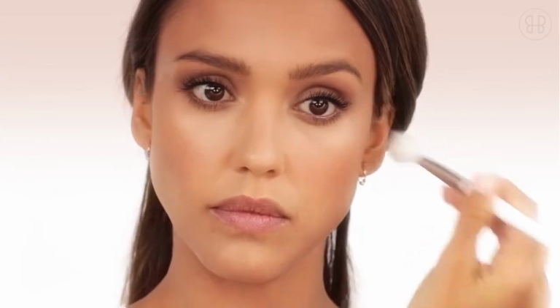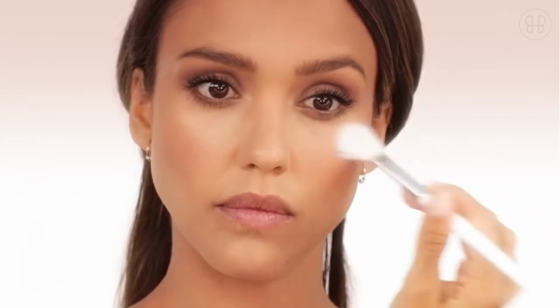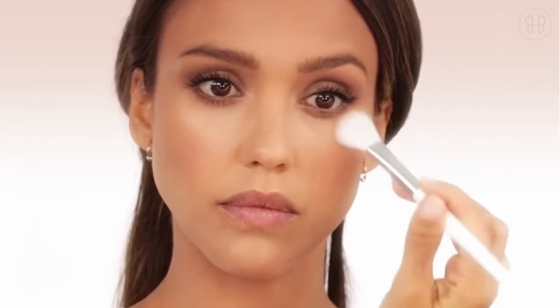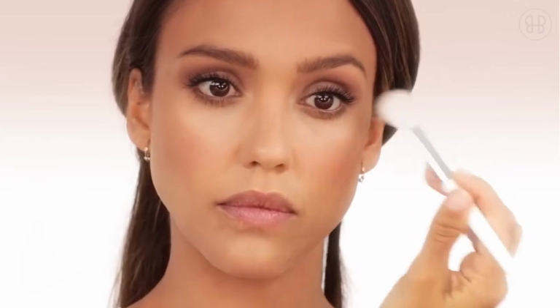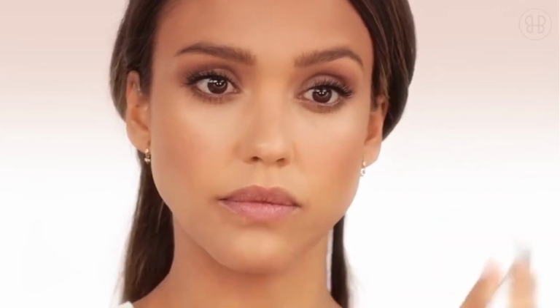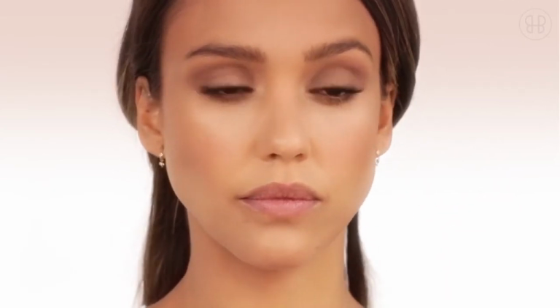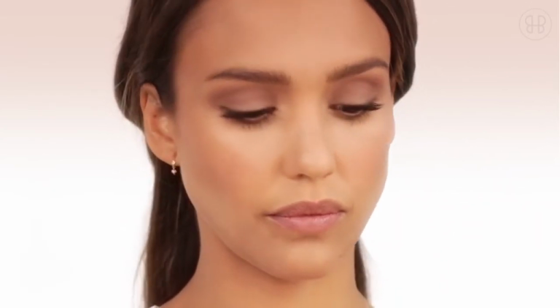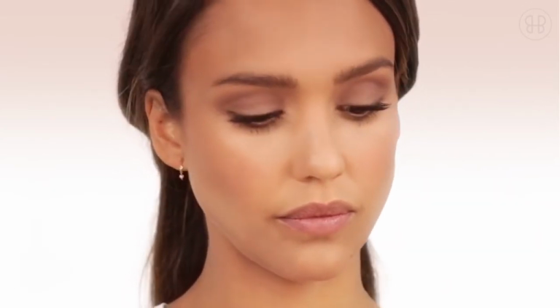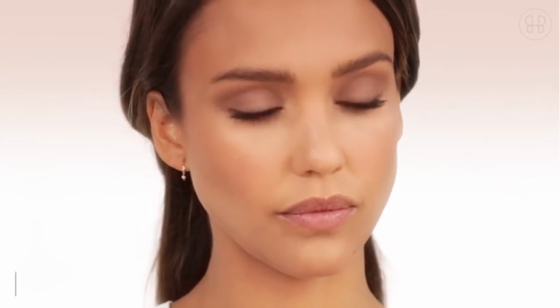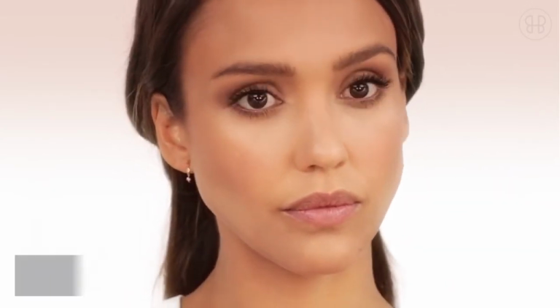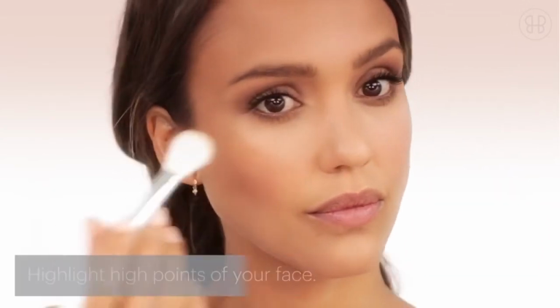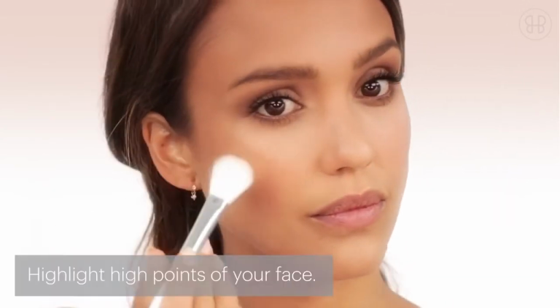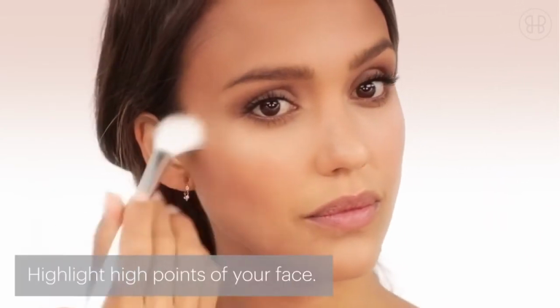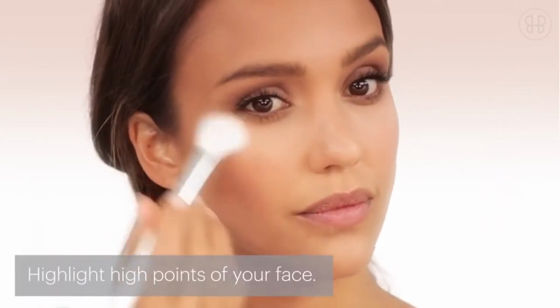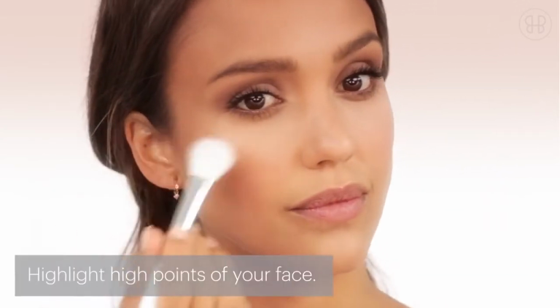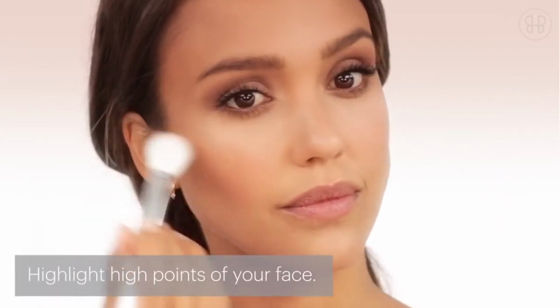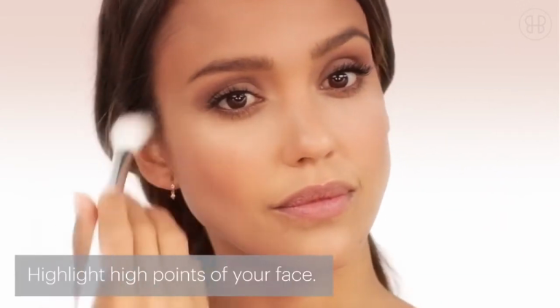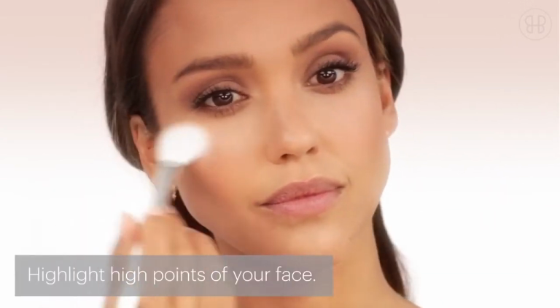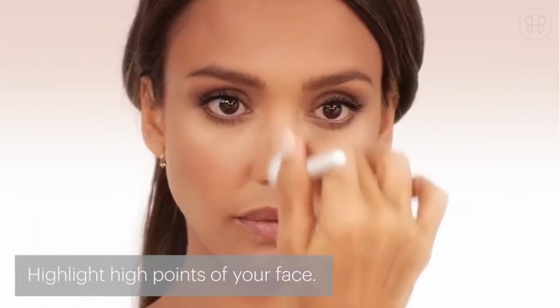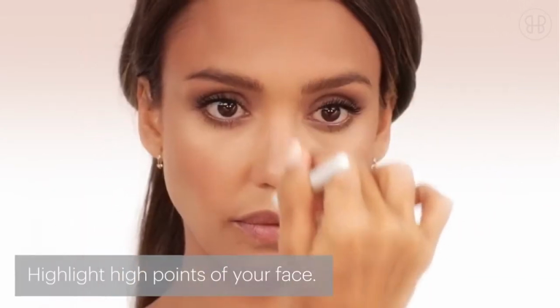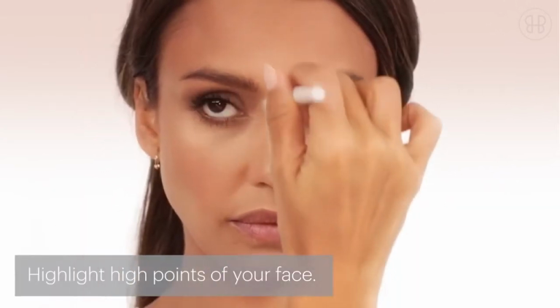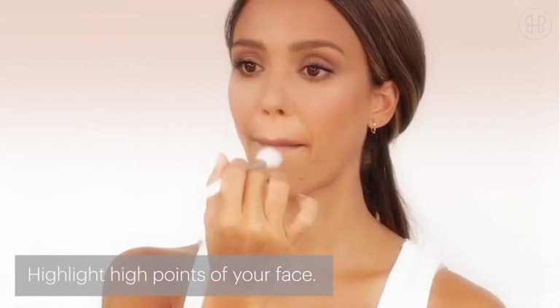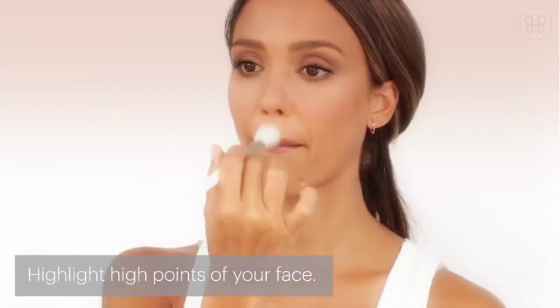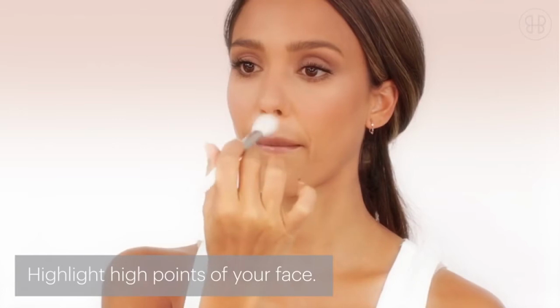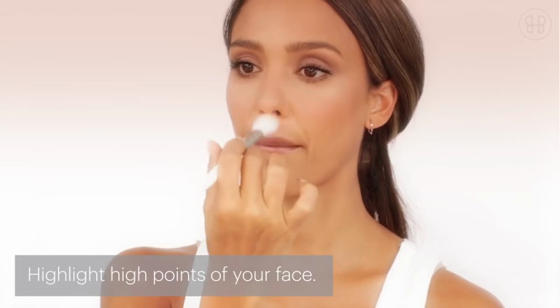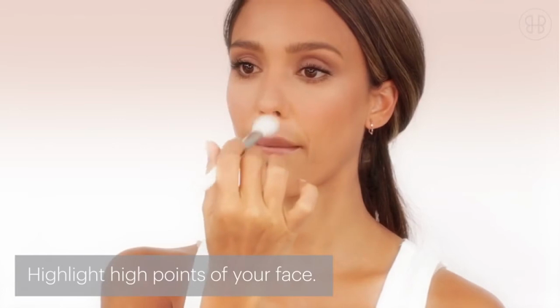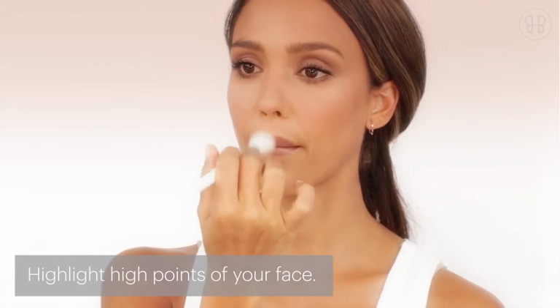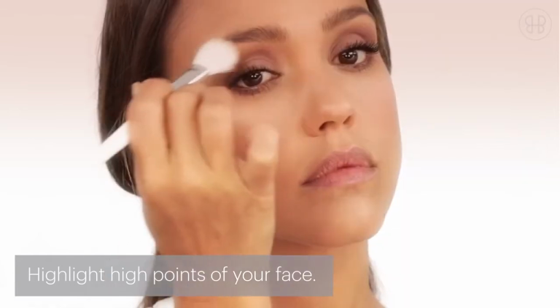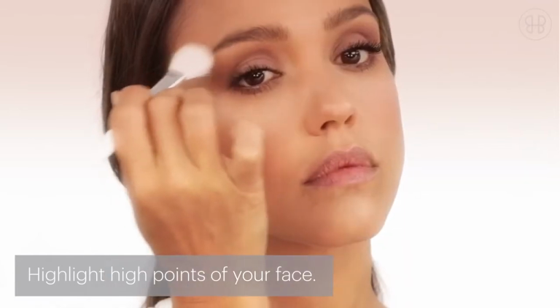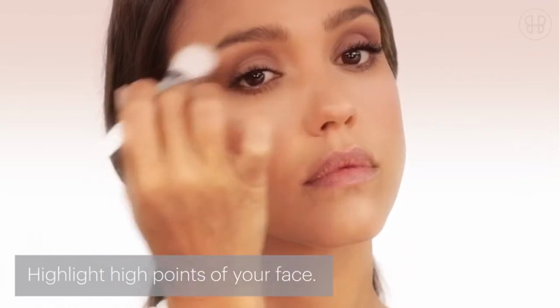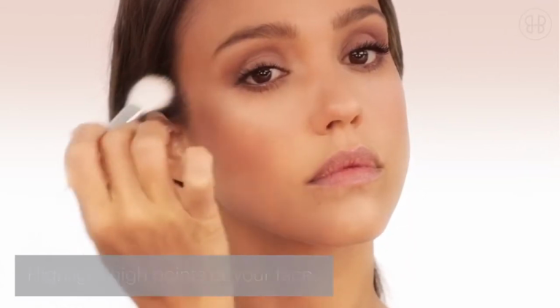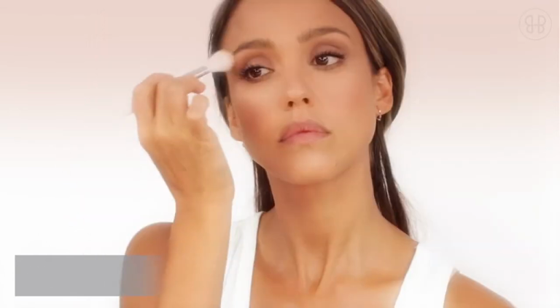You dust a bit along the top of your cheekbone, then down the bridge of your nose, at your cupid's bow, and then at your brow bone.